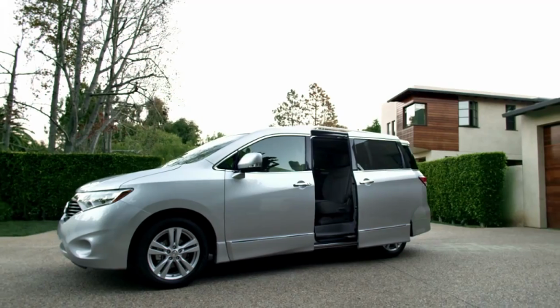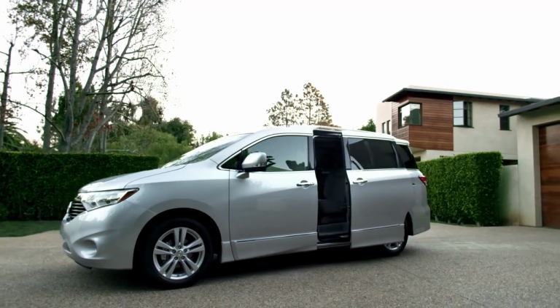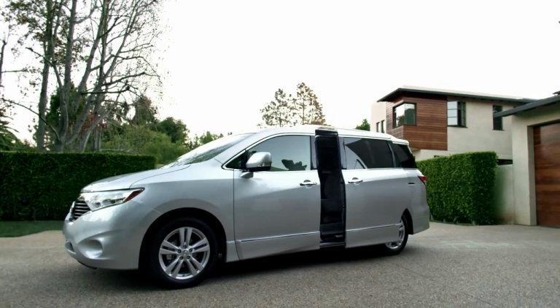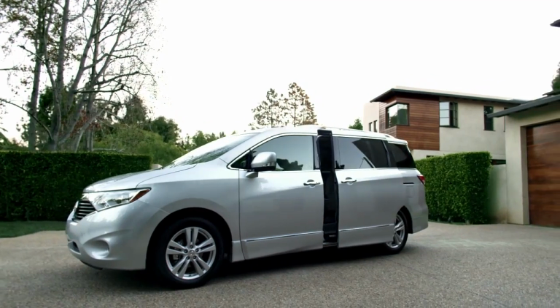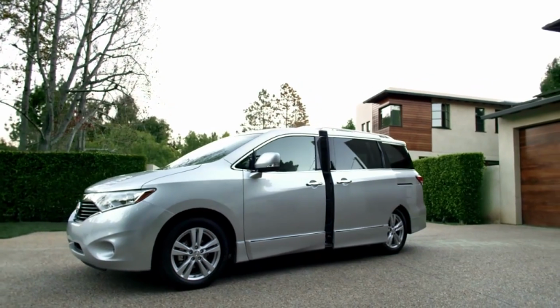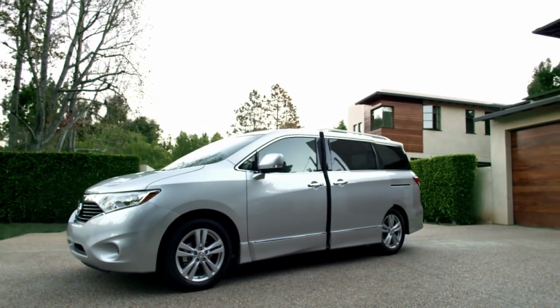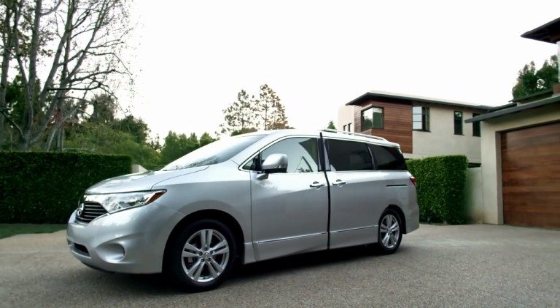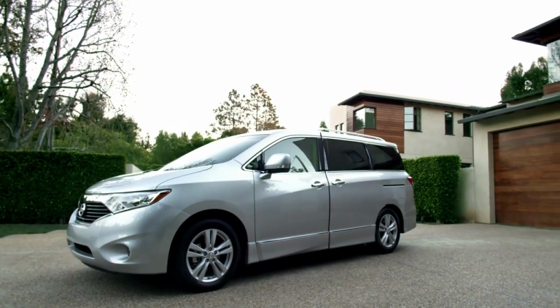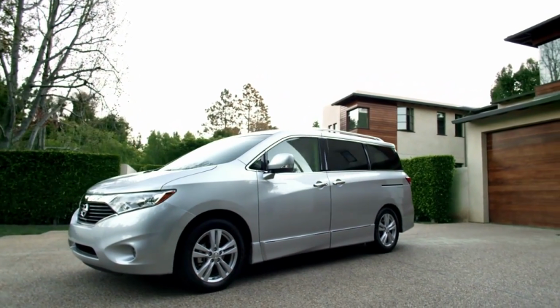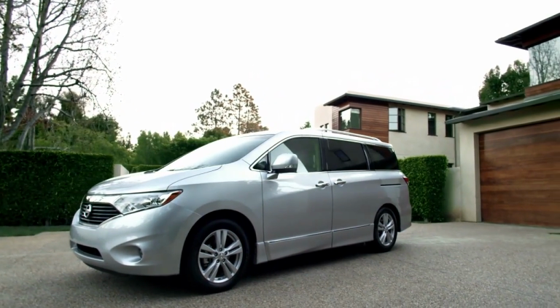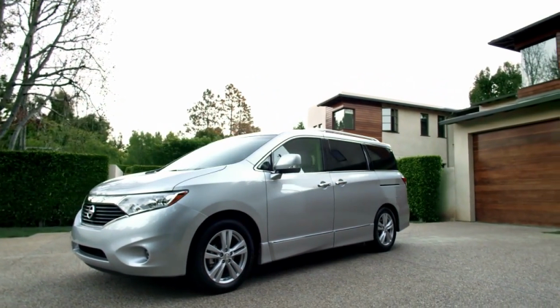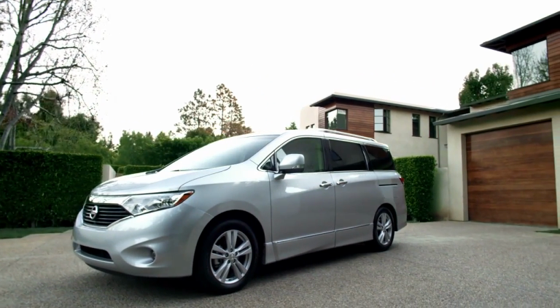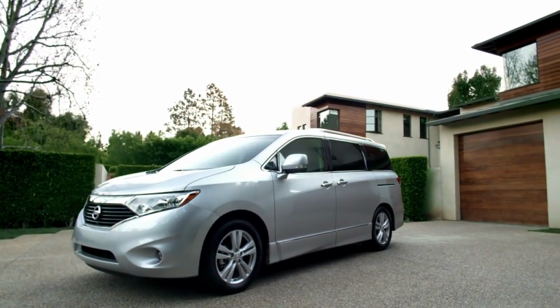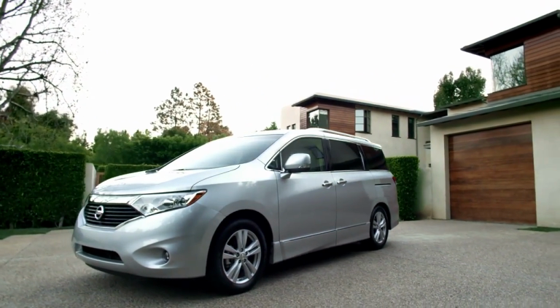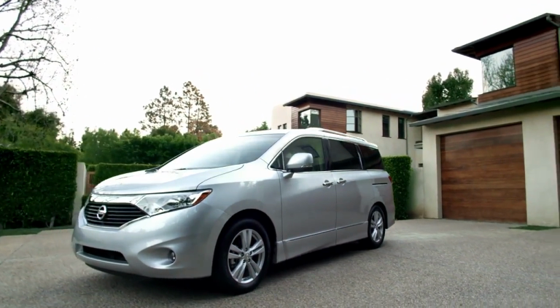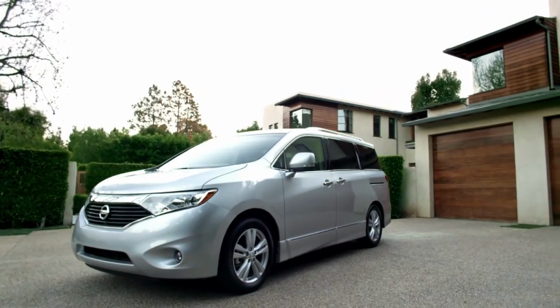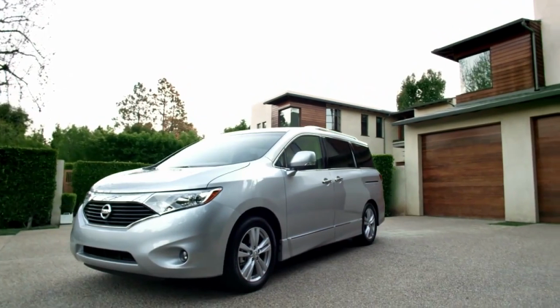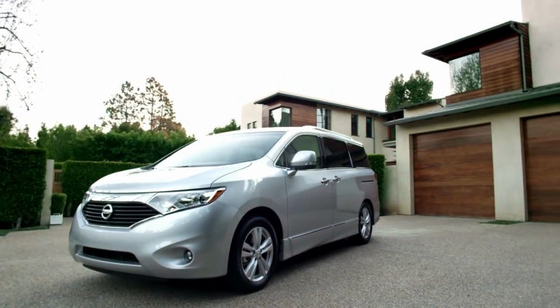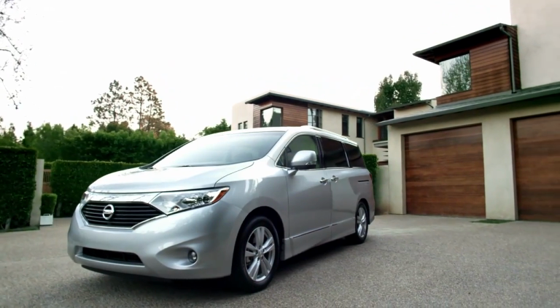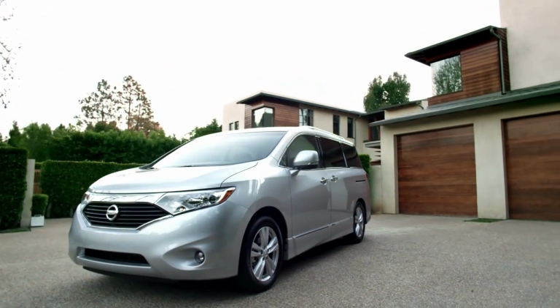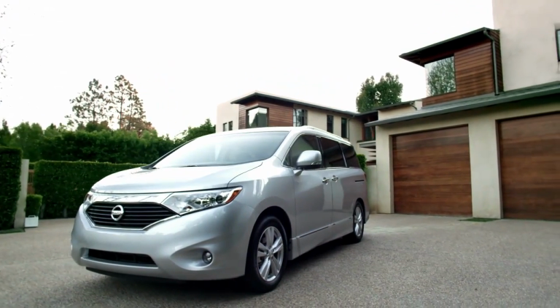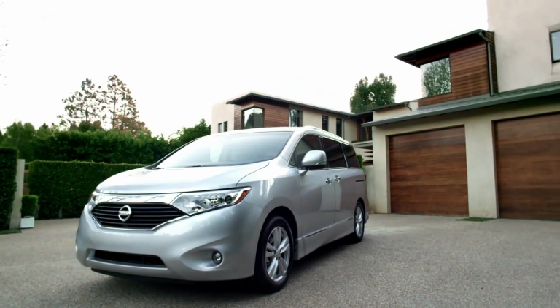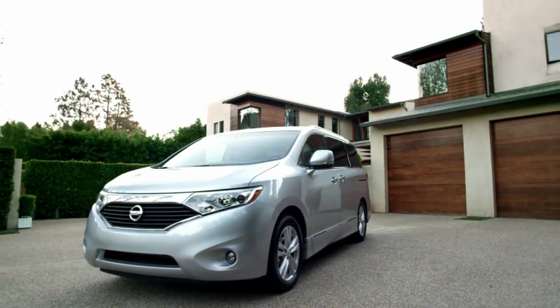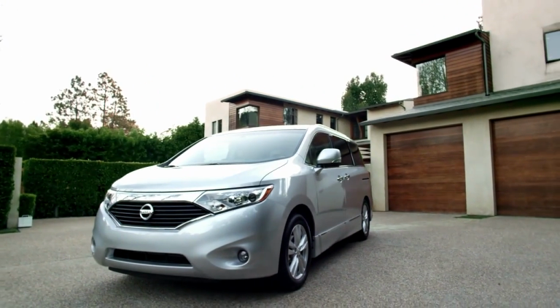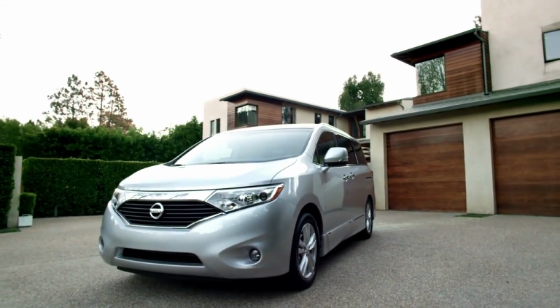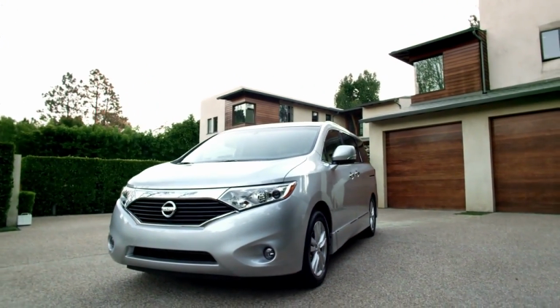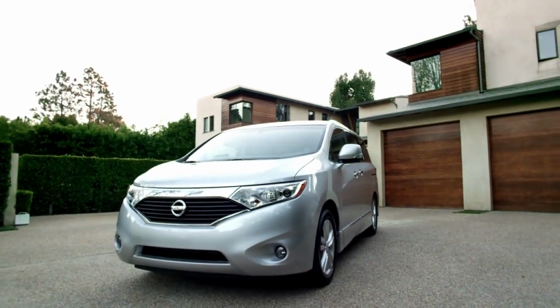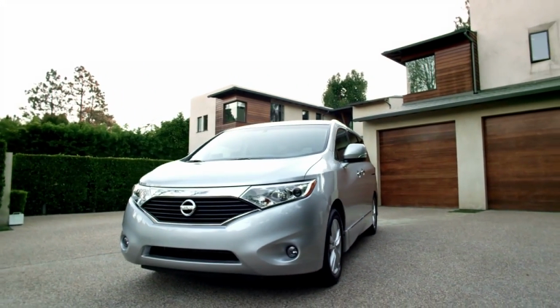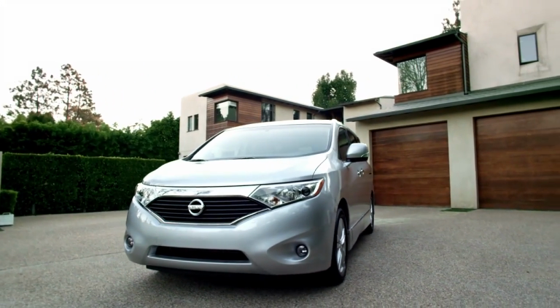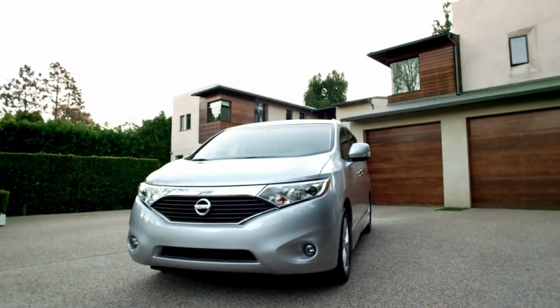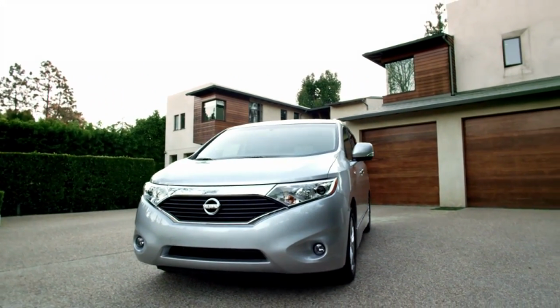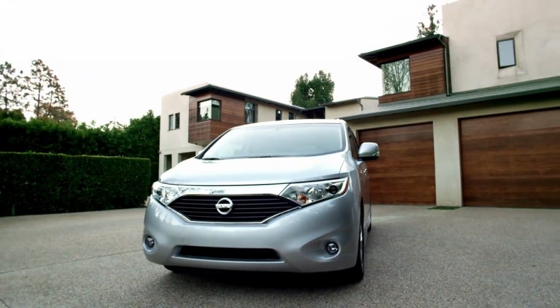The toughest job on the planet? It's nice to have a little help. Innovation for family. Innovation for all.